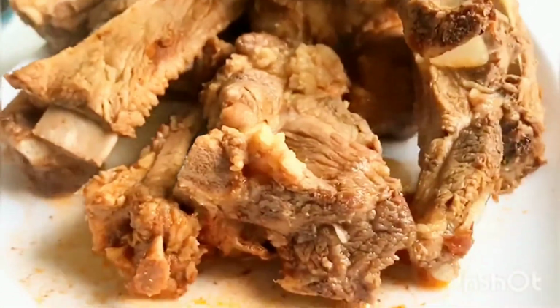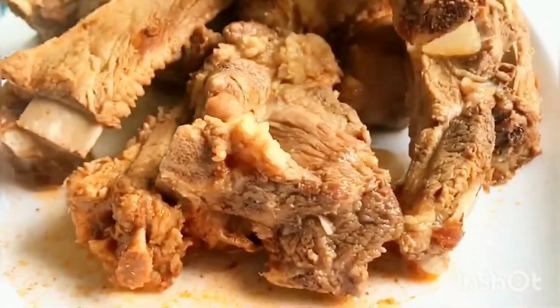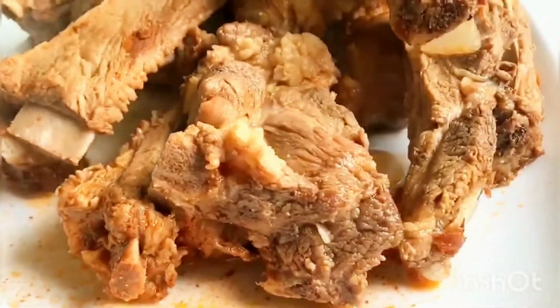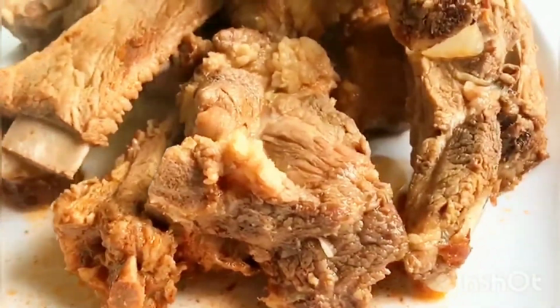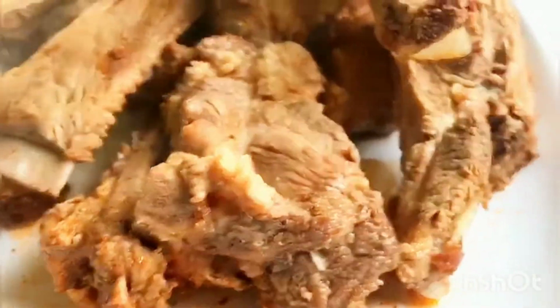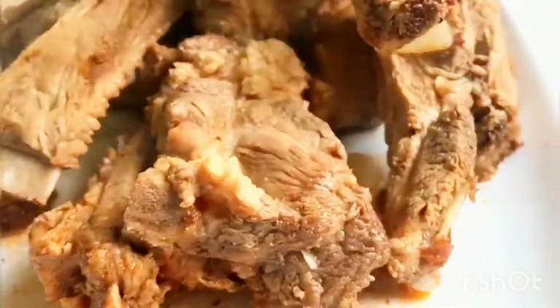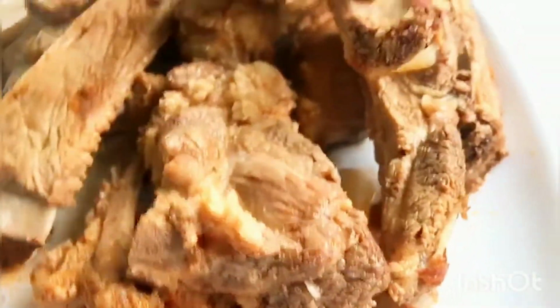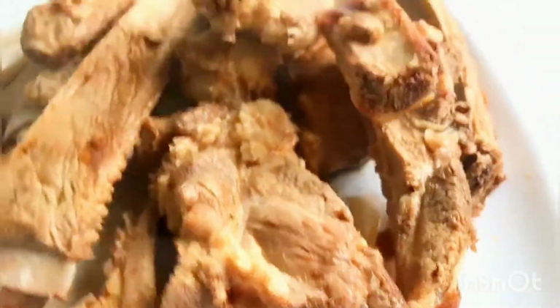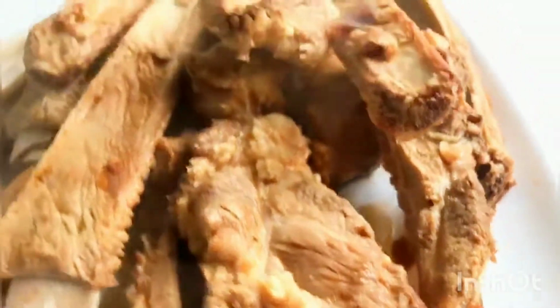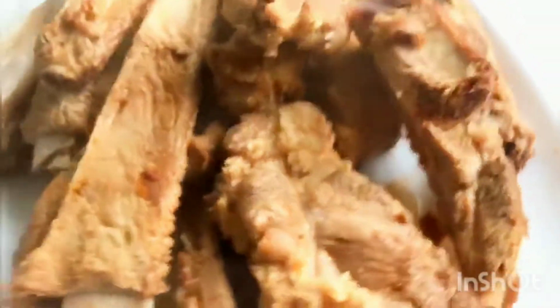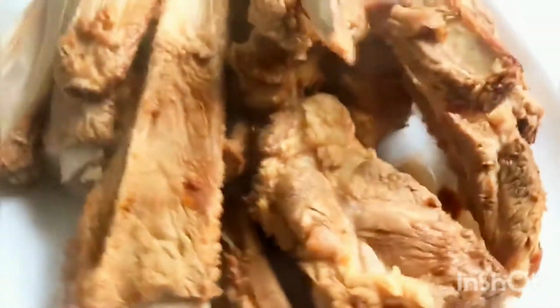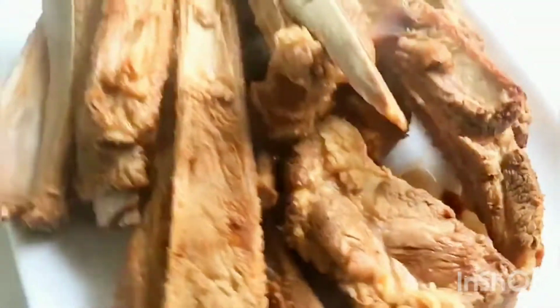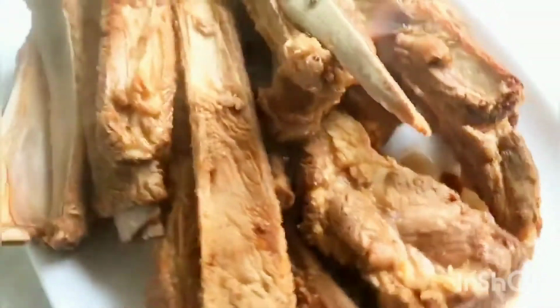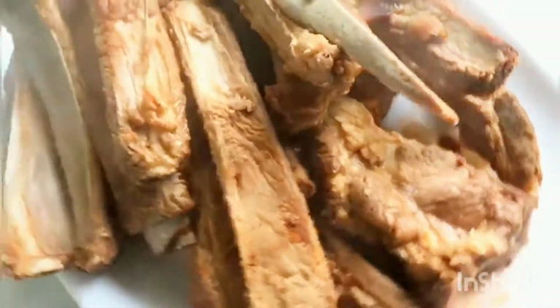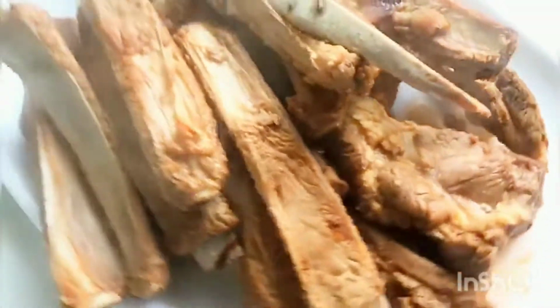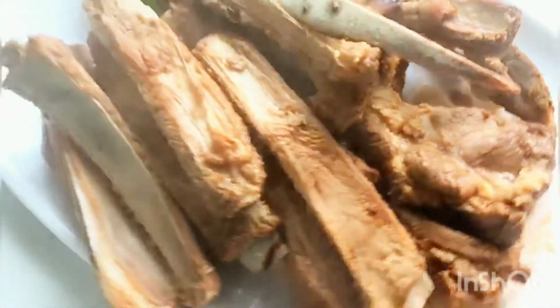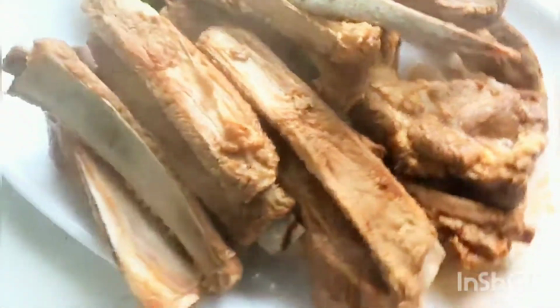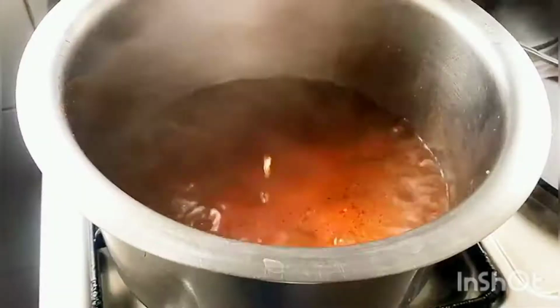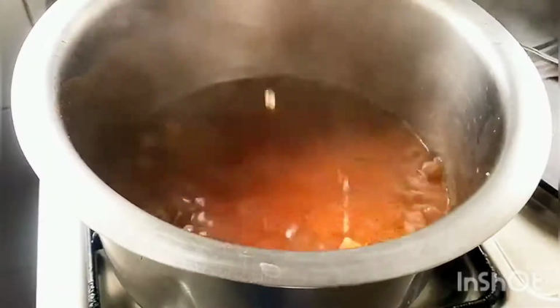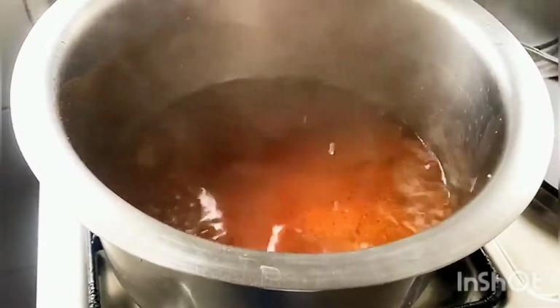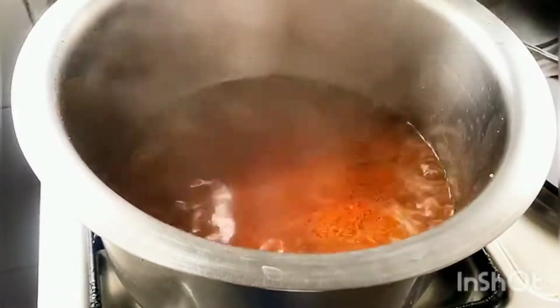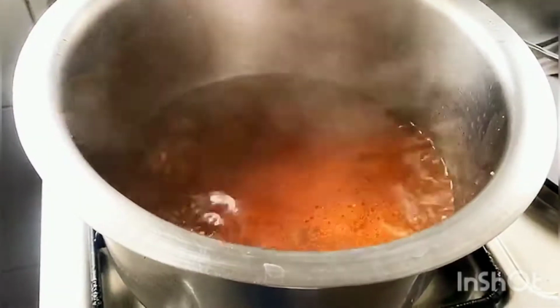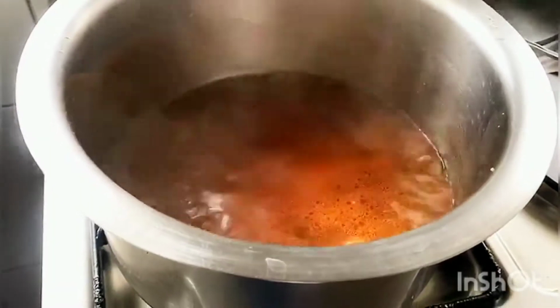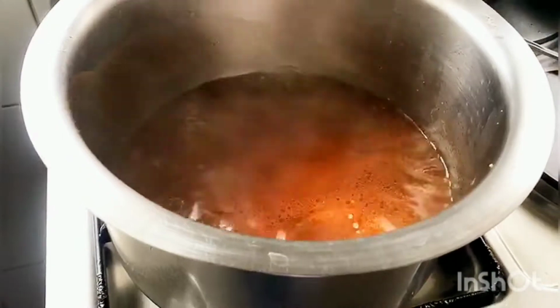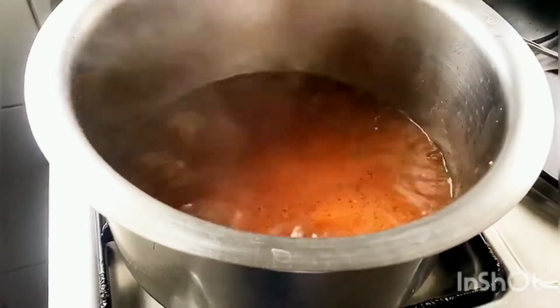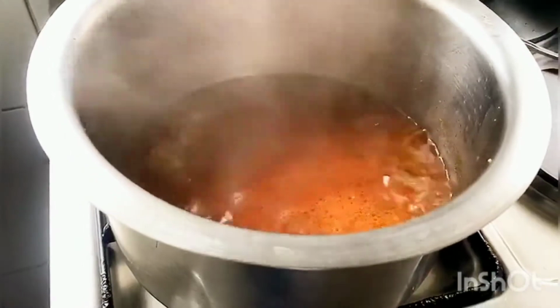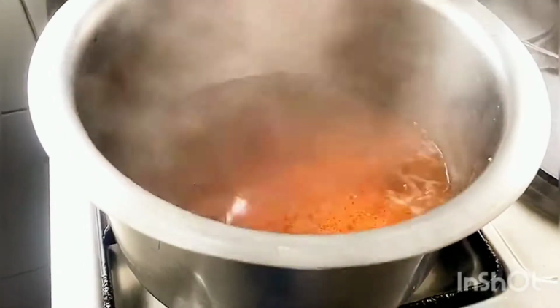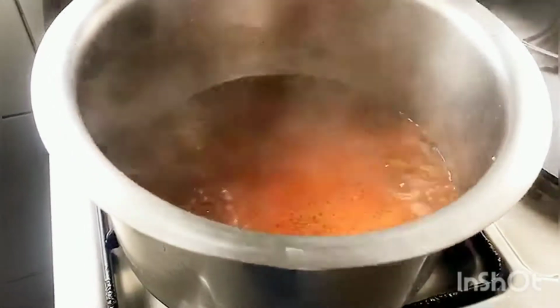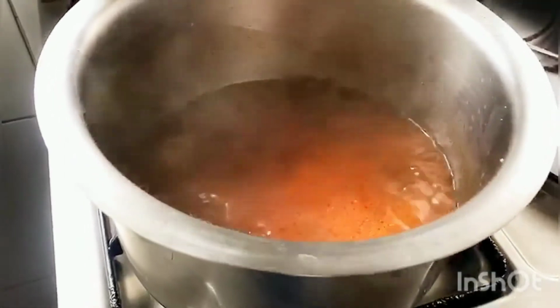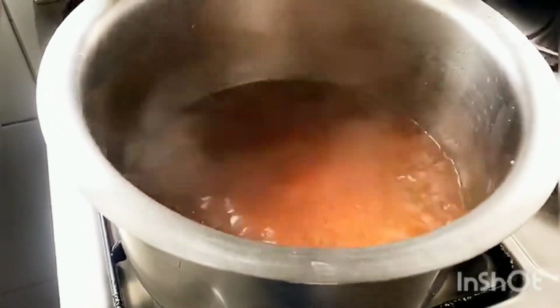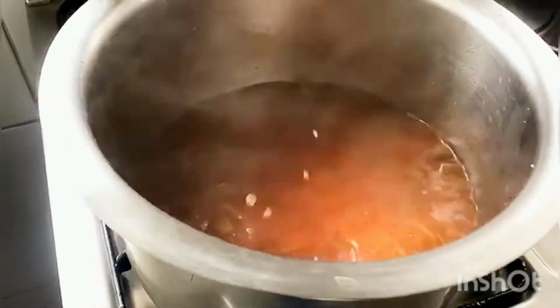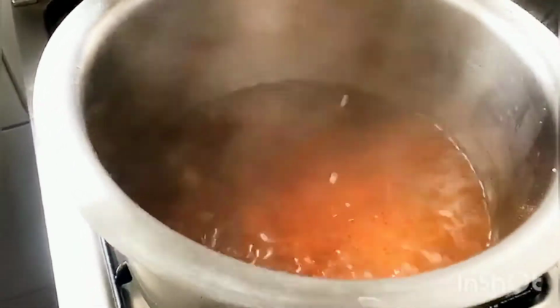Leave your pork broth on the stove and allow it to reduce down to one cup.